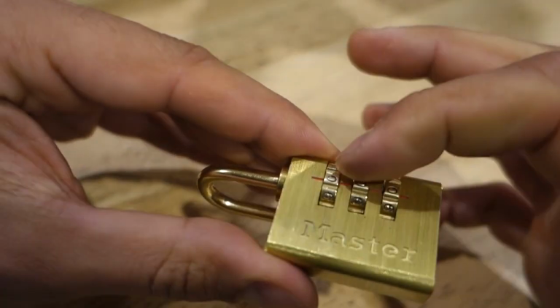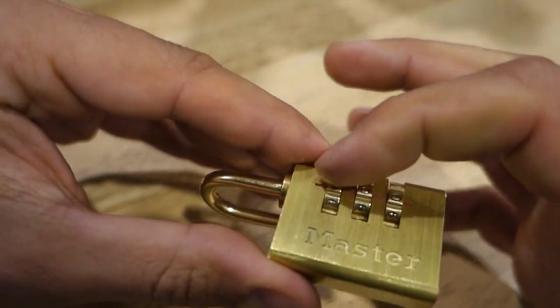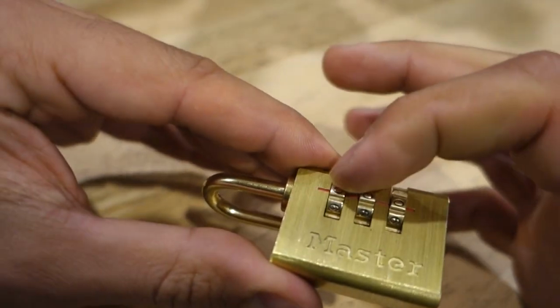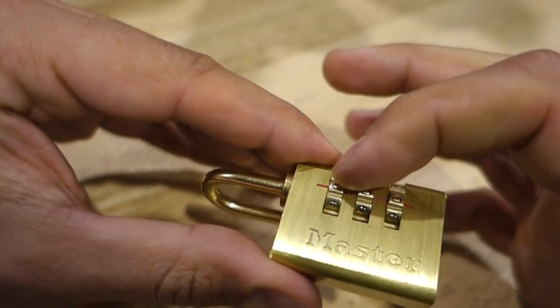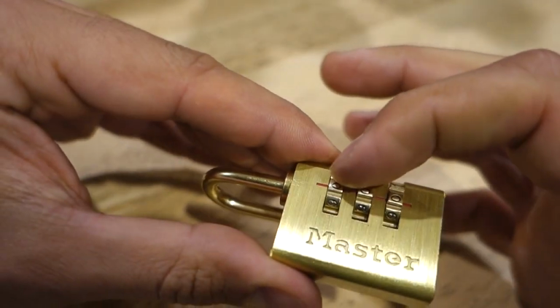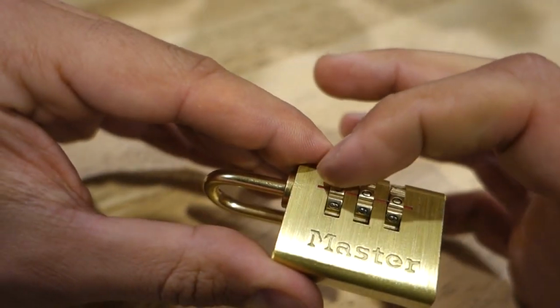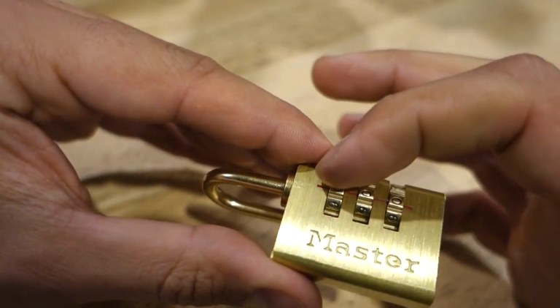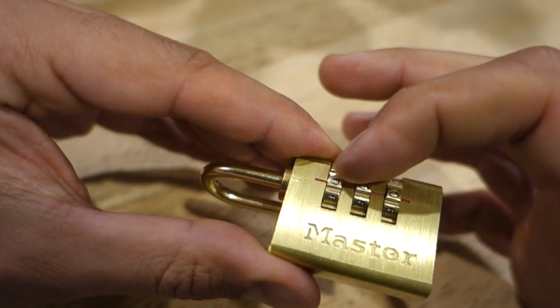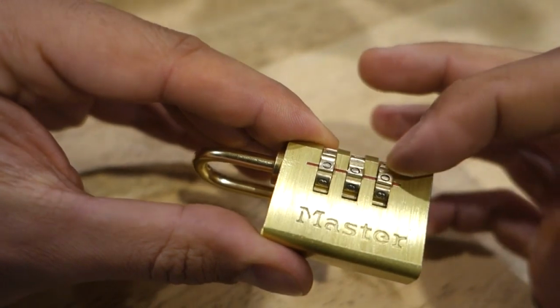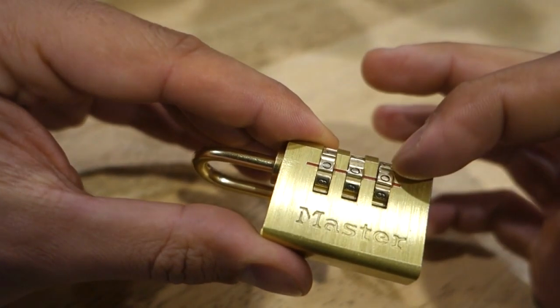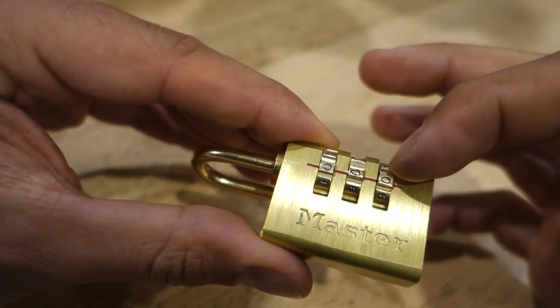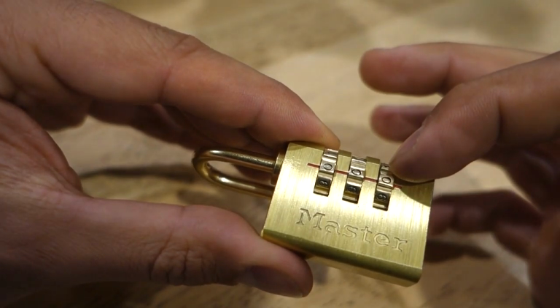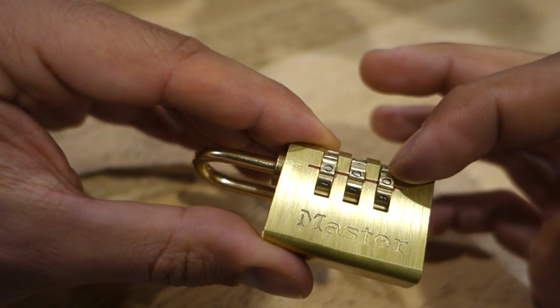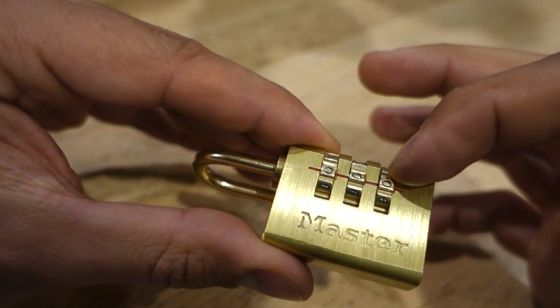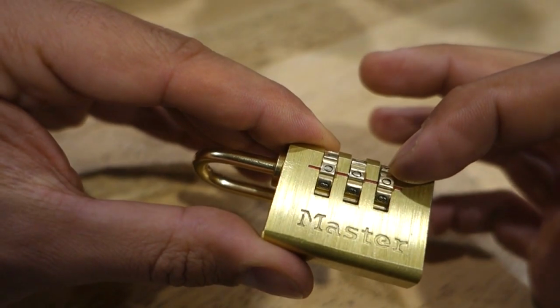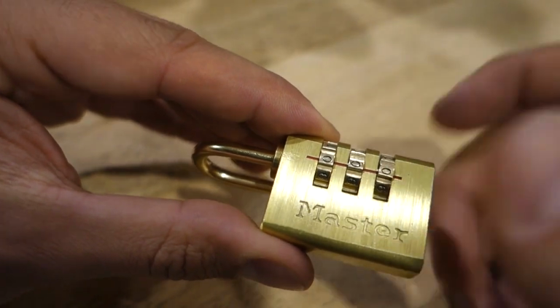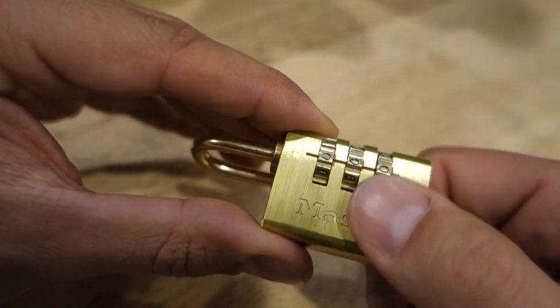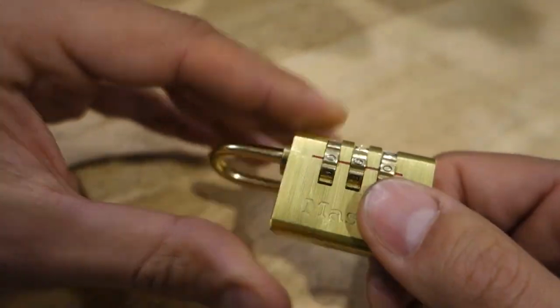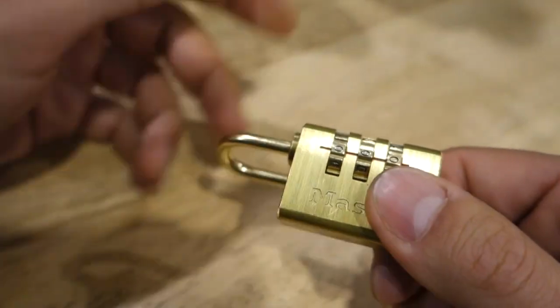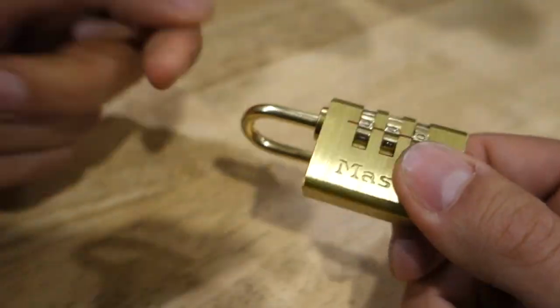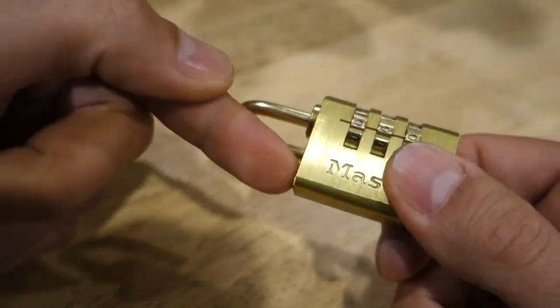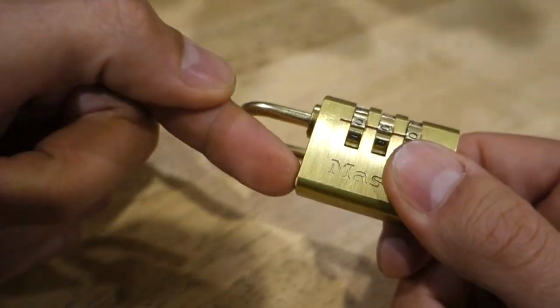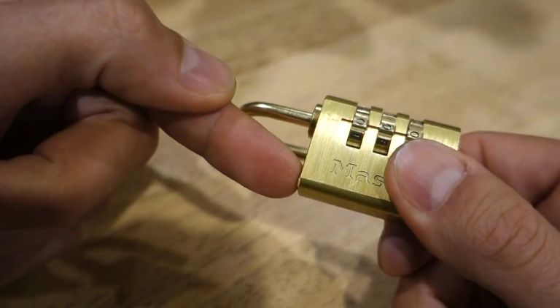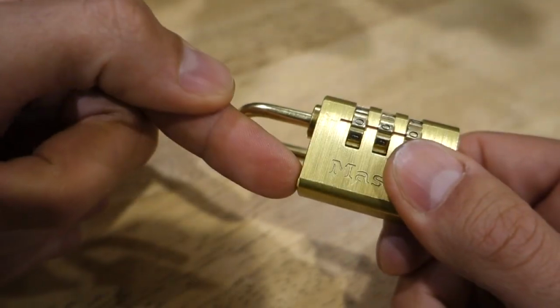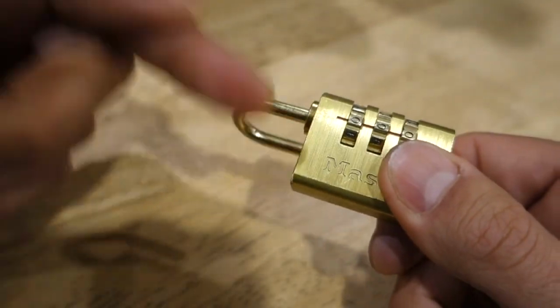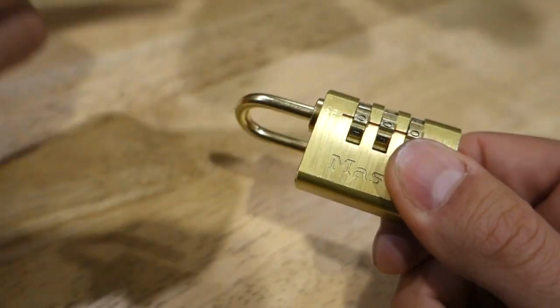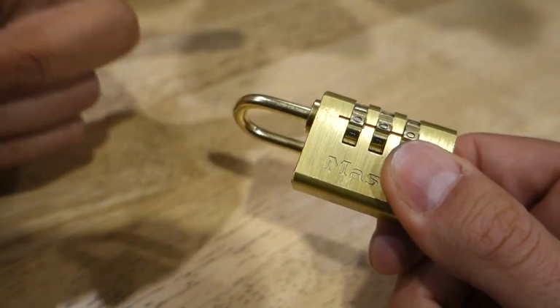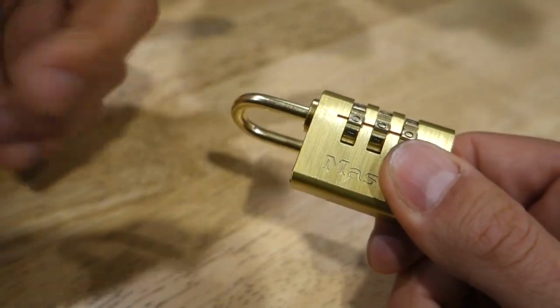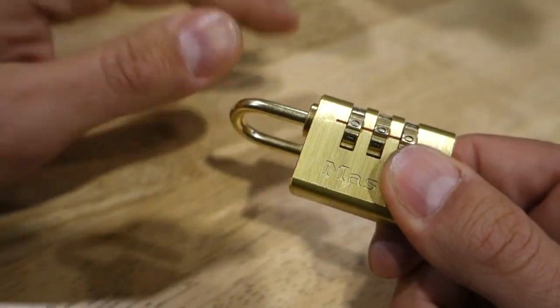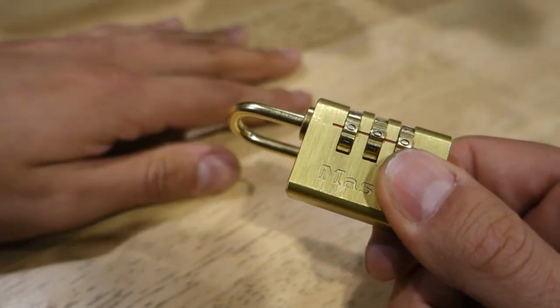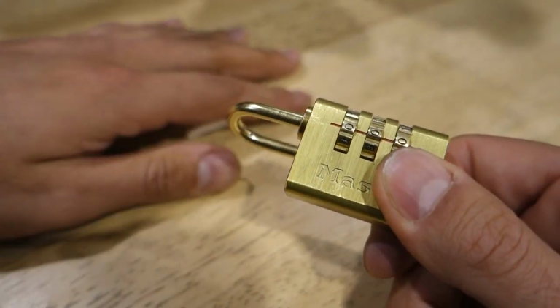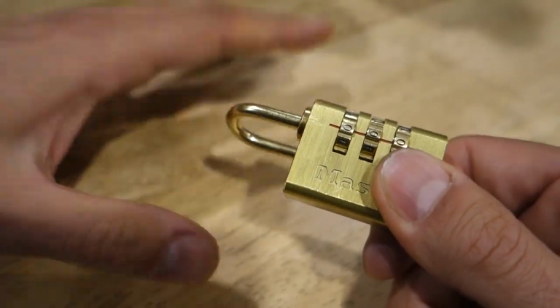If you wanted to change the code, you can now change the code up here, re-apply that shackle, and that's now changed.